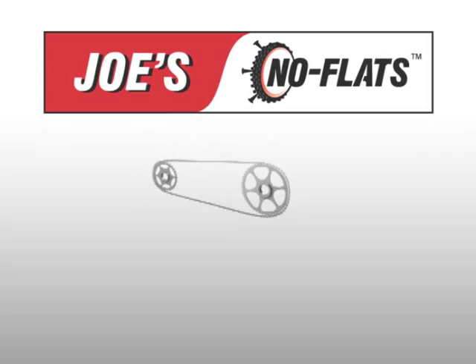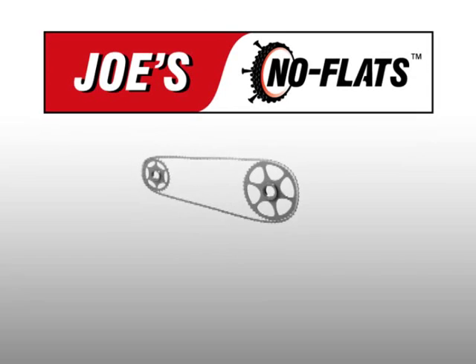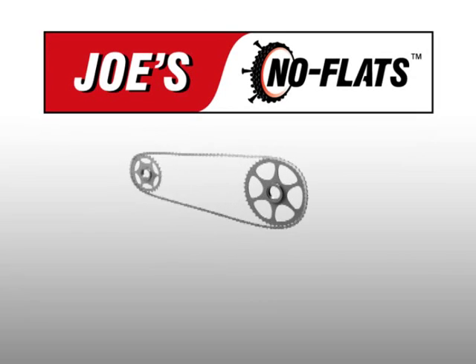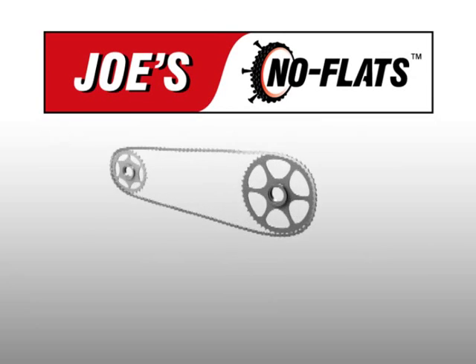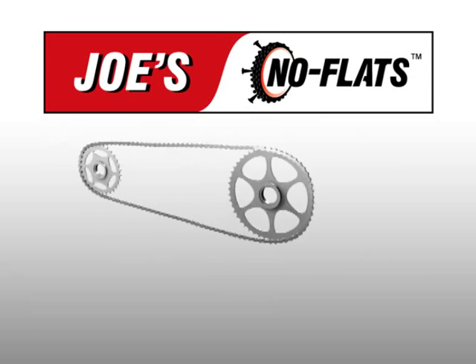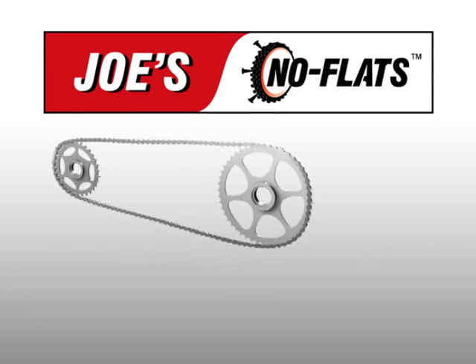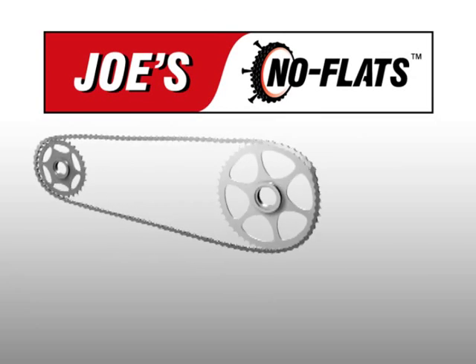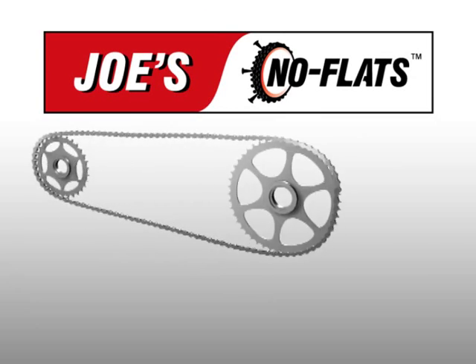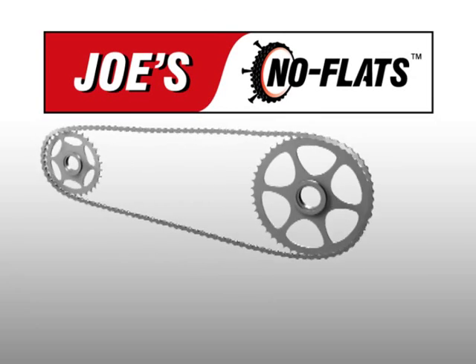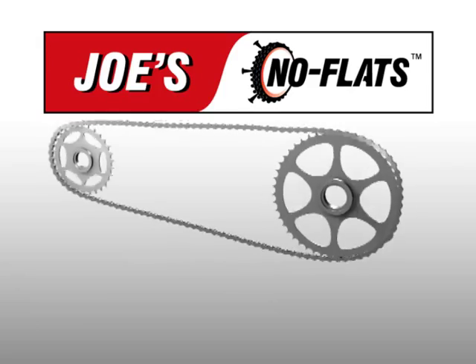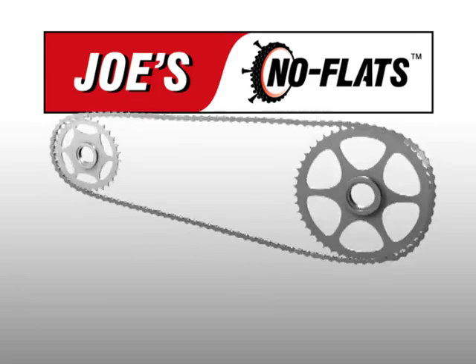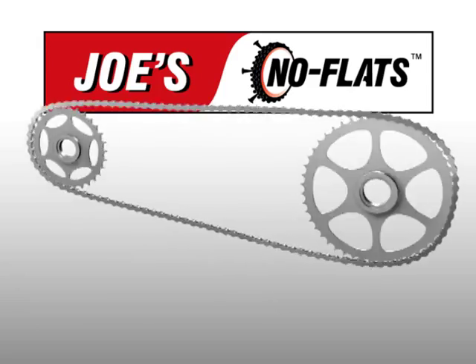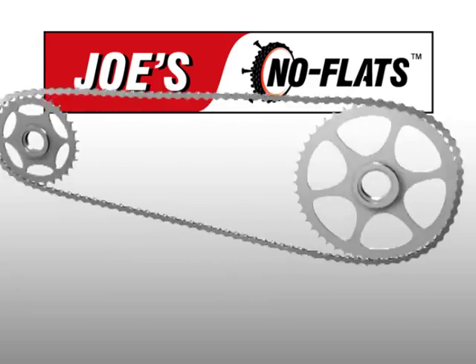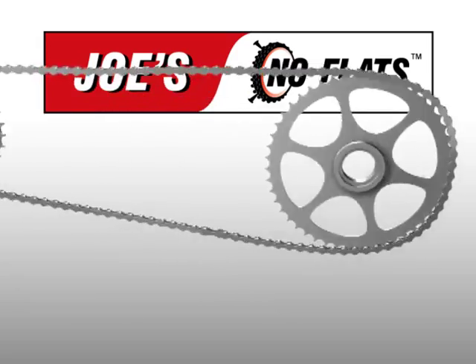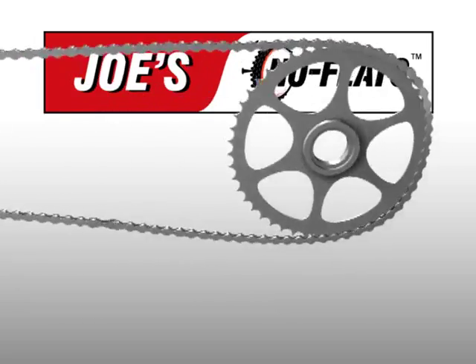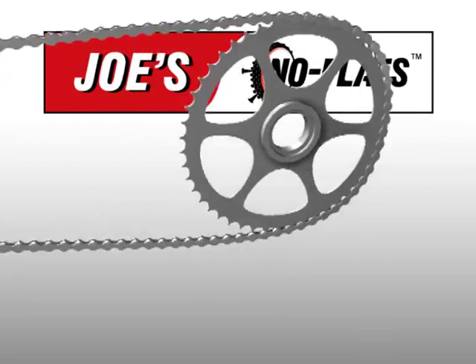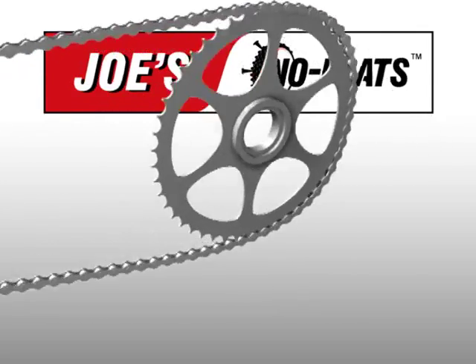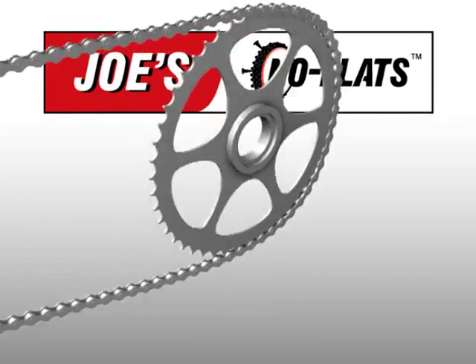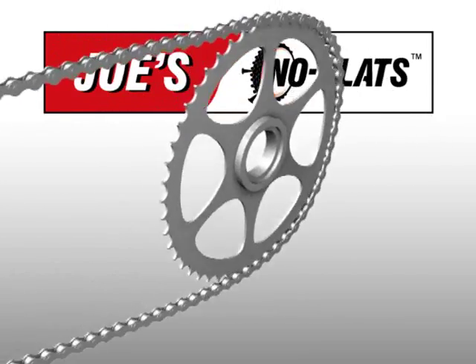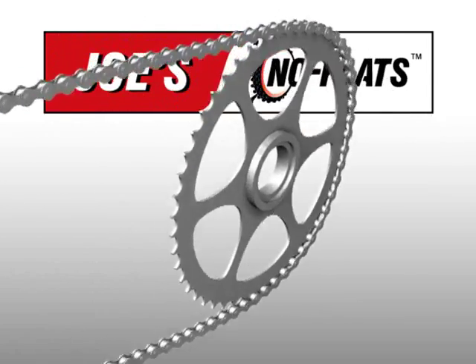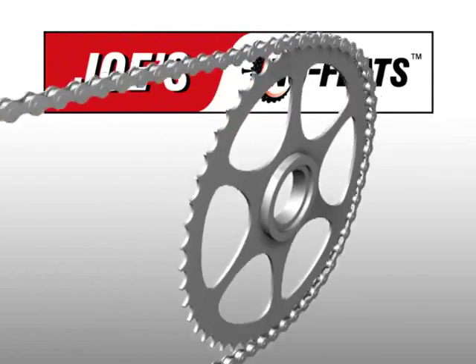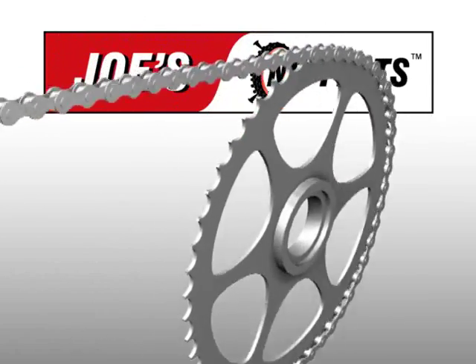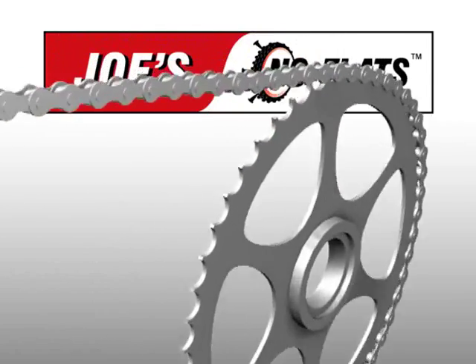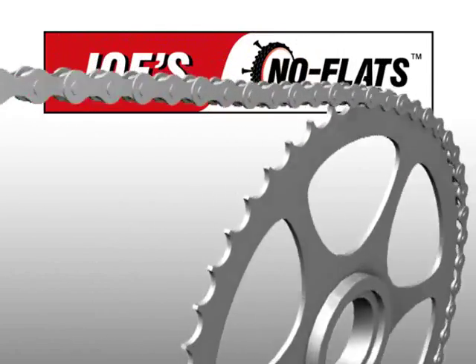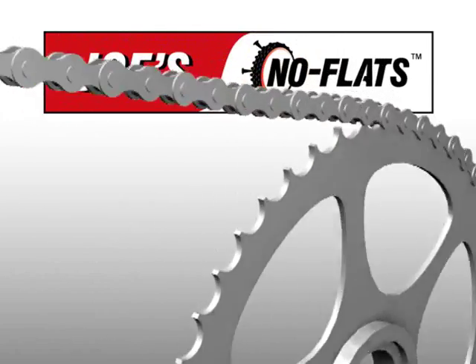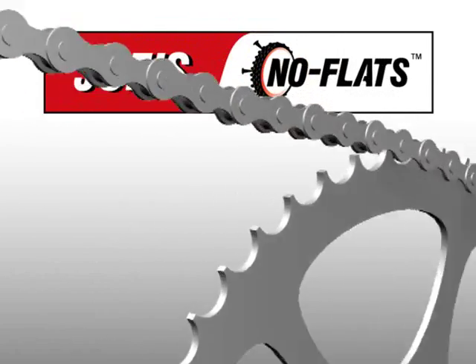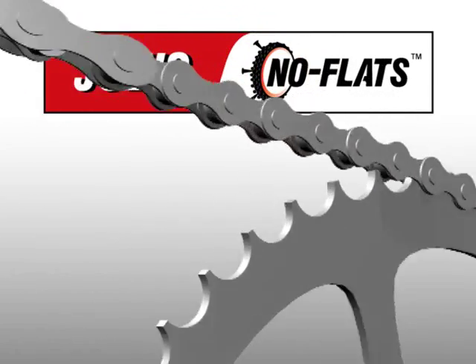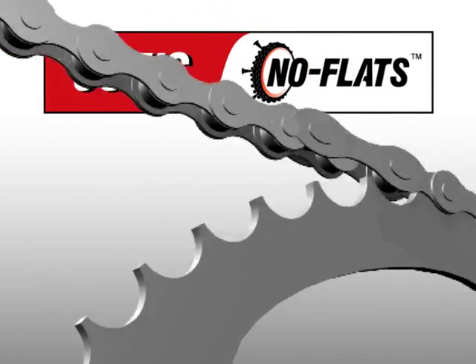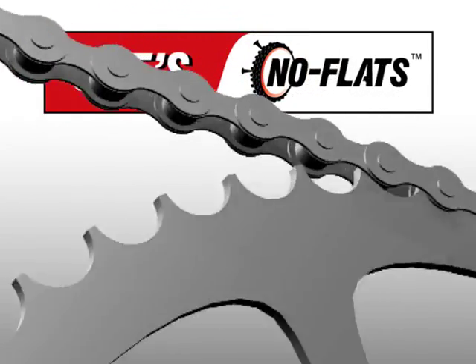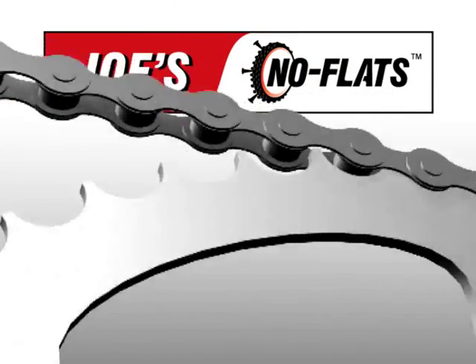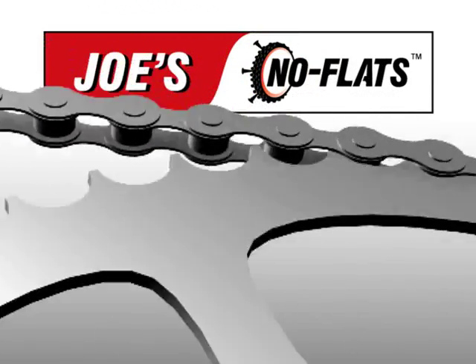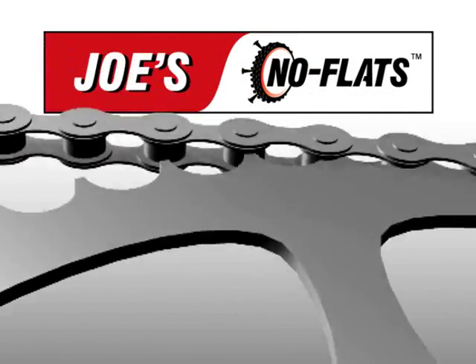Joe's Nano Bicycle Chain Lube is a super lubricant specially engineered for the bicycle drivetrain.